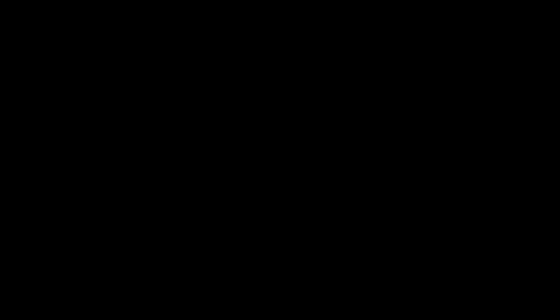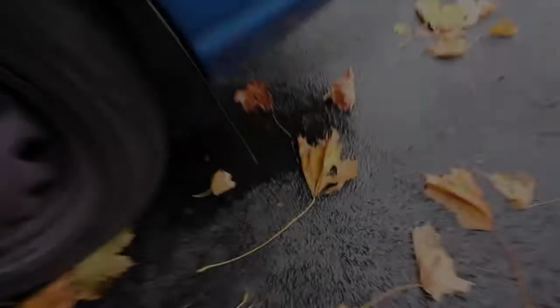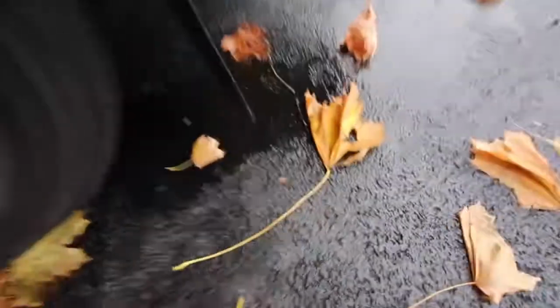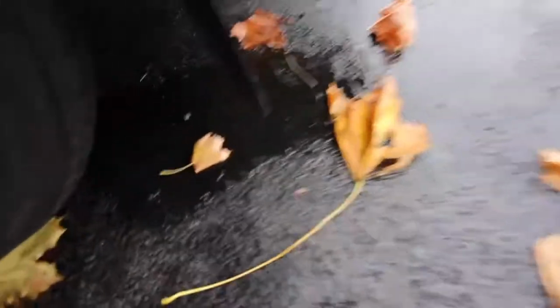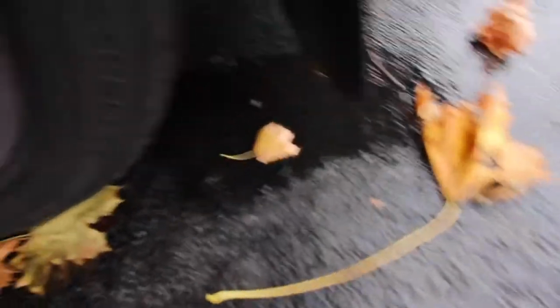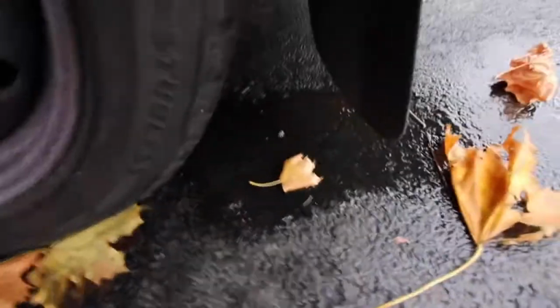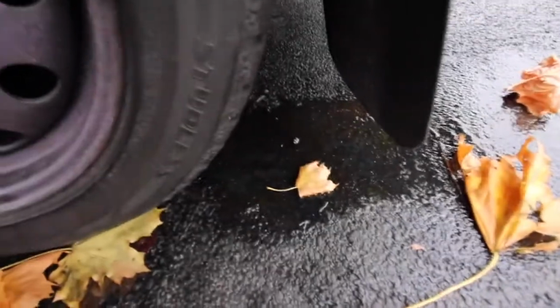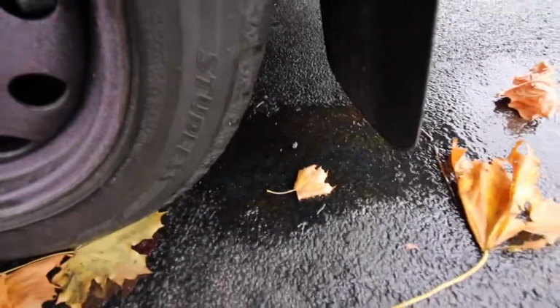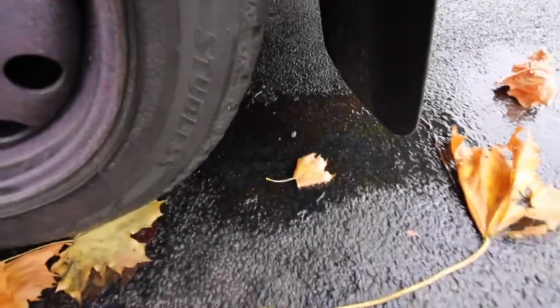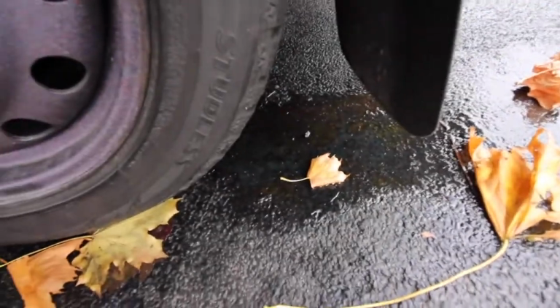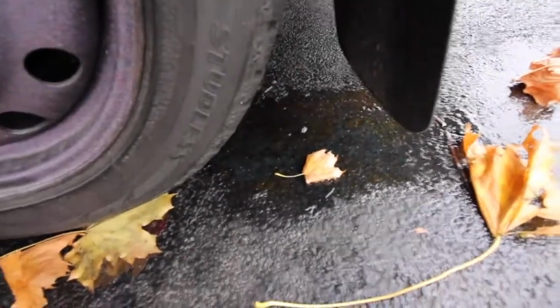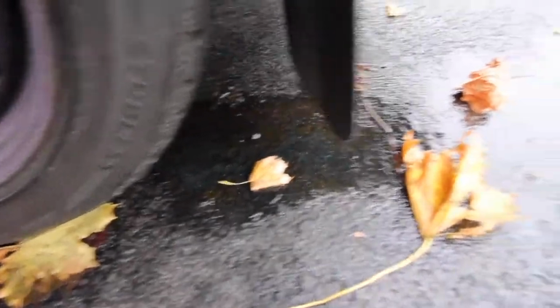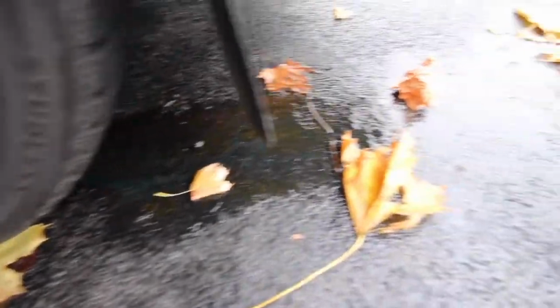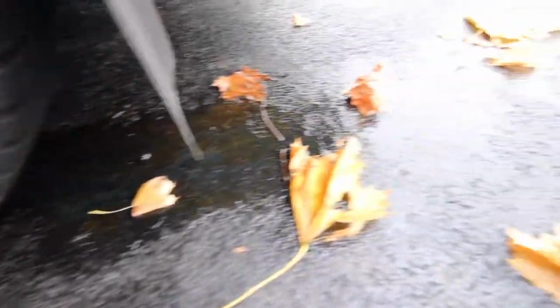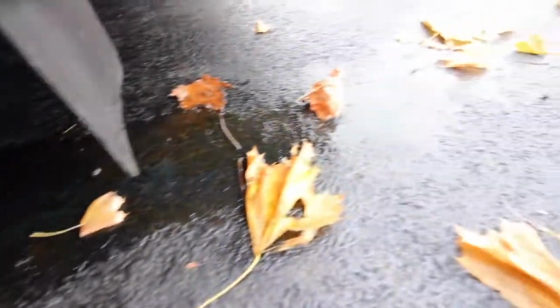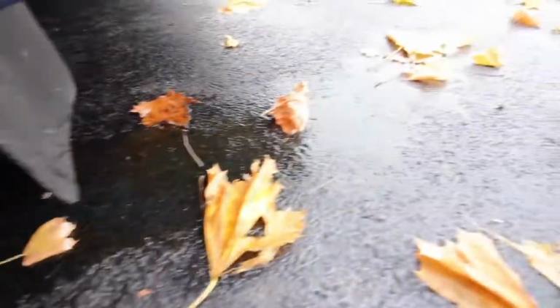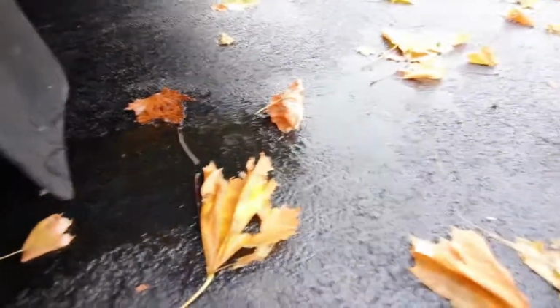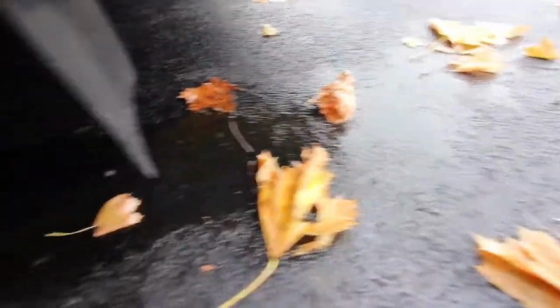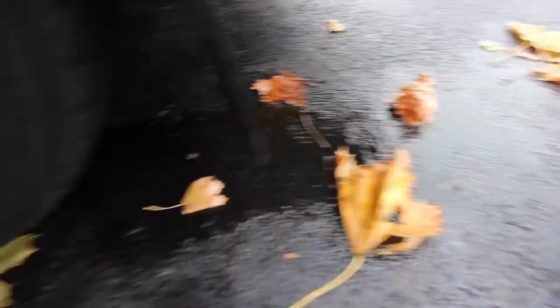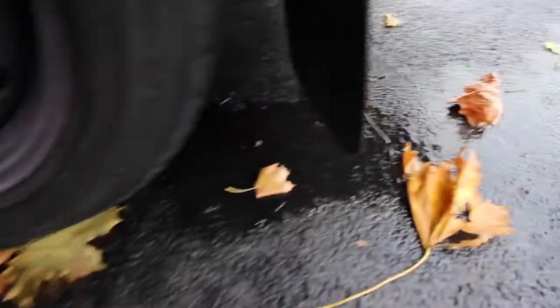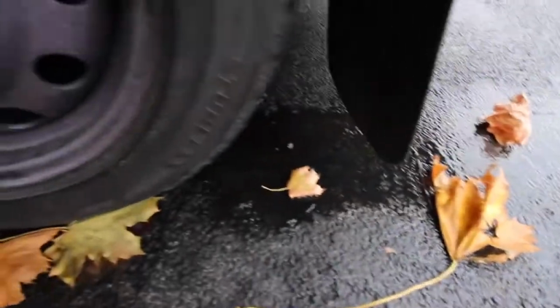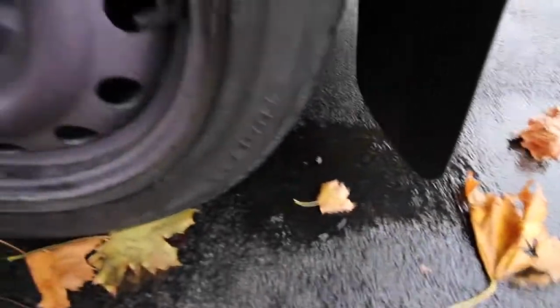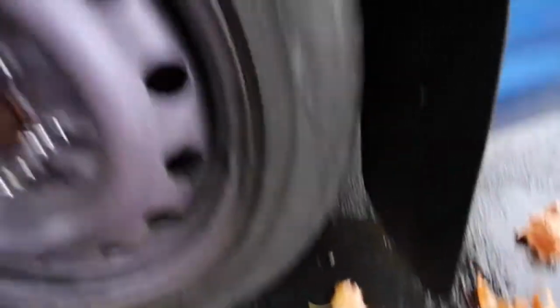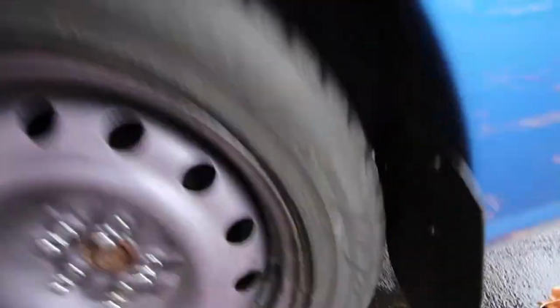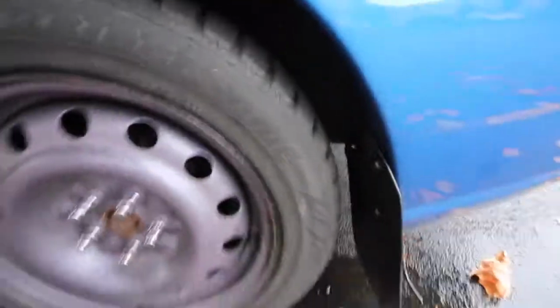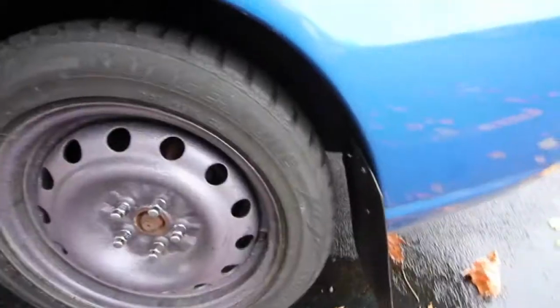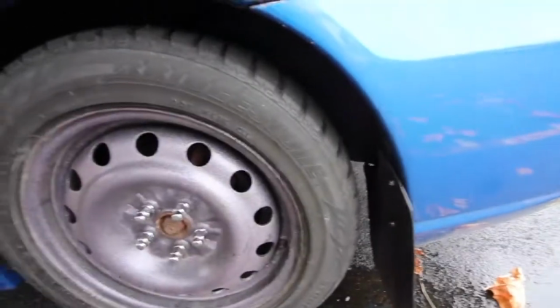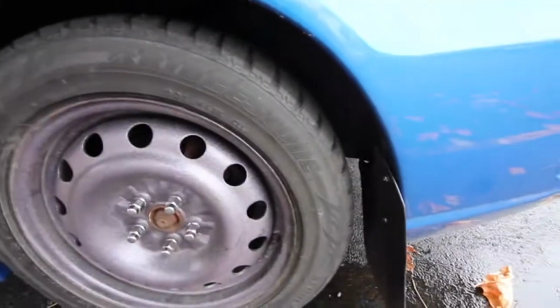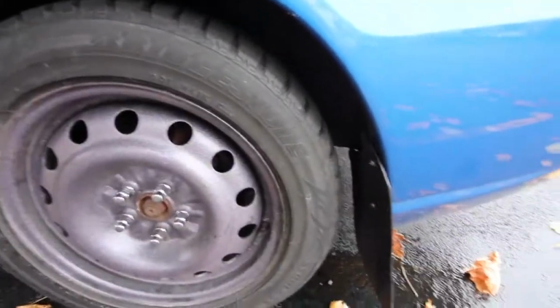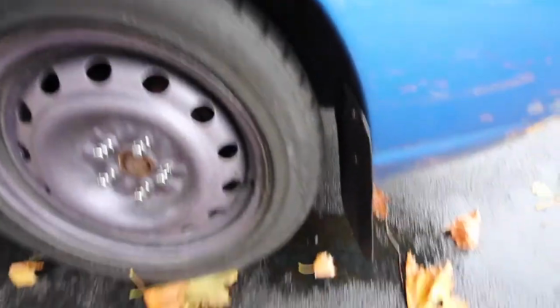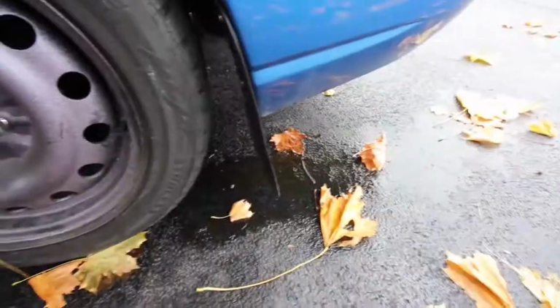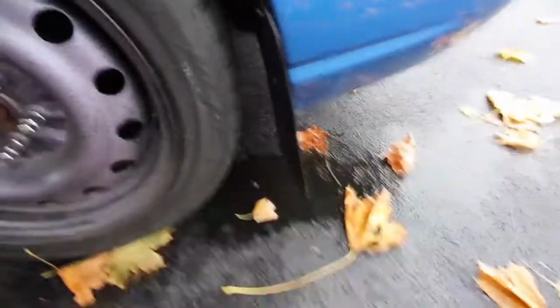Look at this — right there is all the brake fluid that was leaking out from the caliper. Gross.